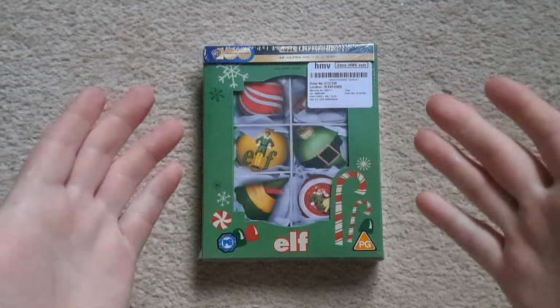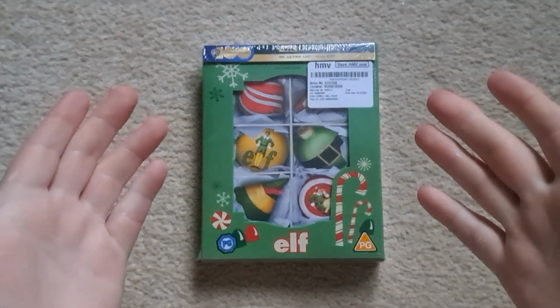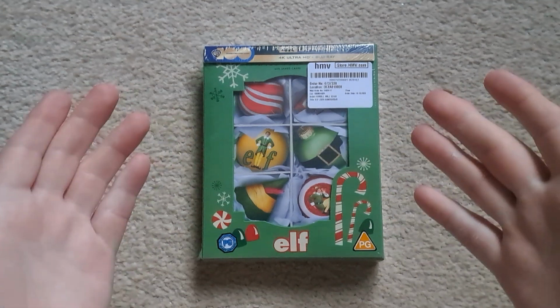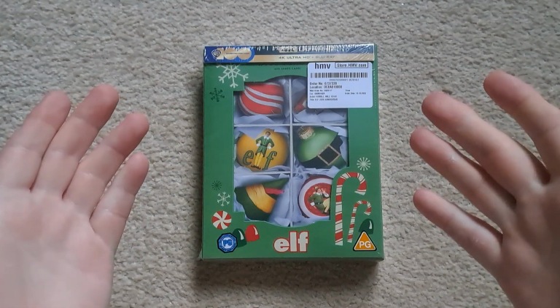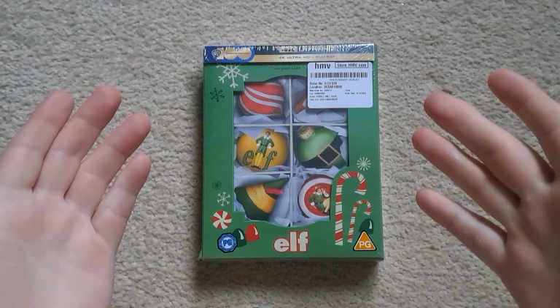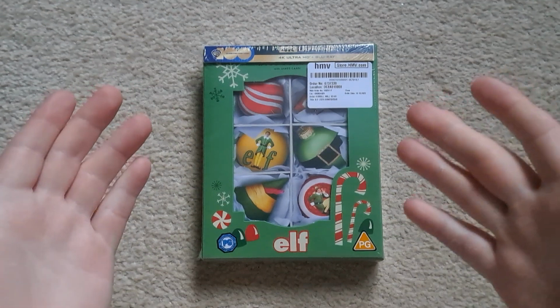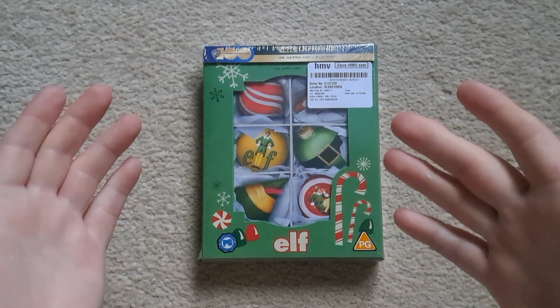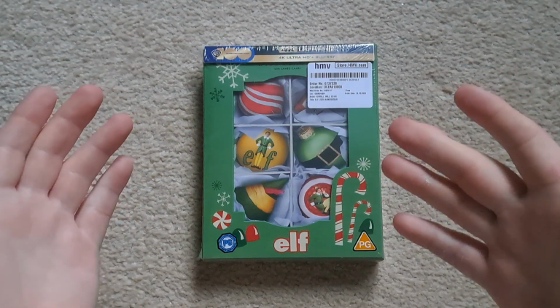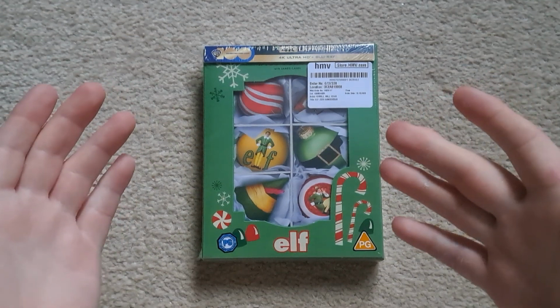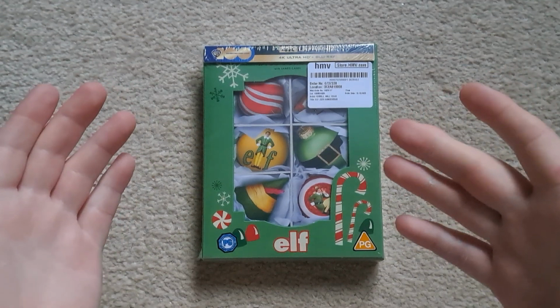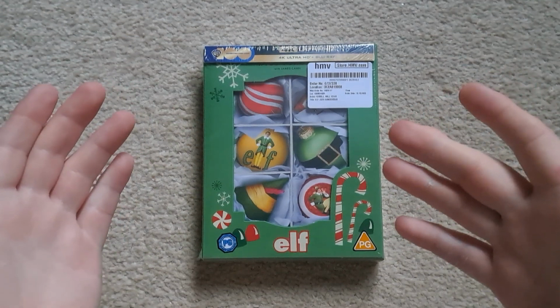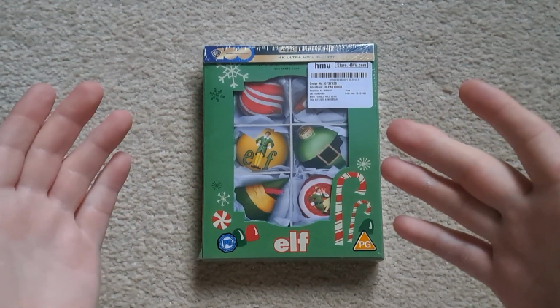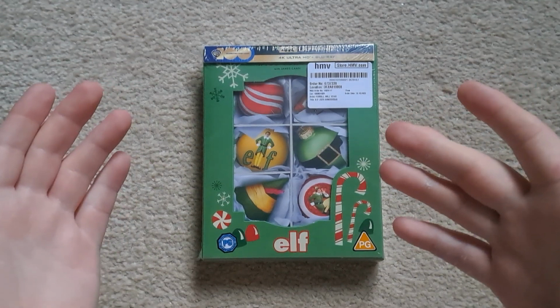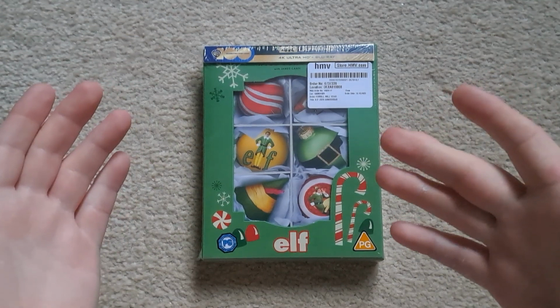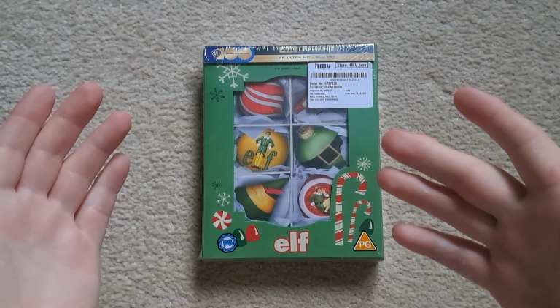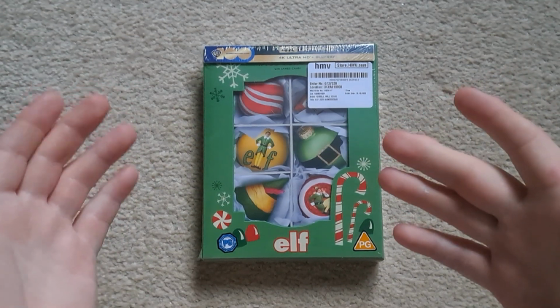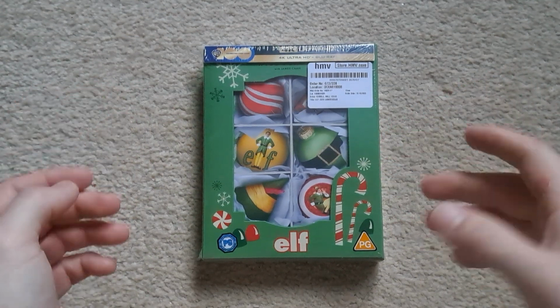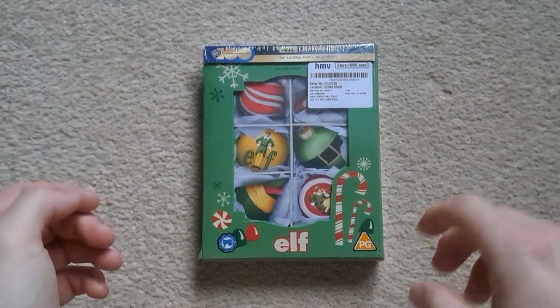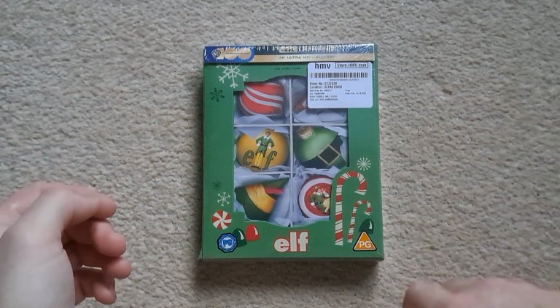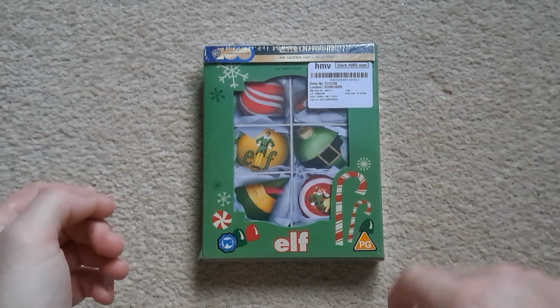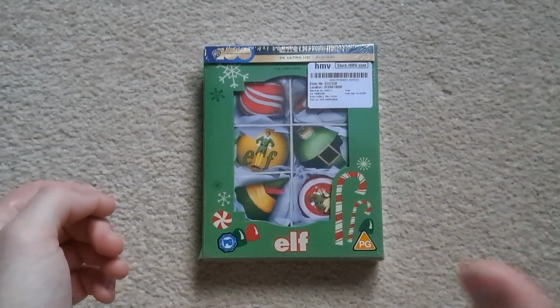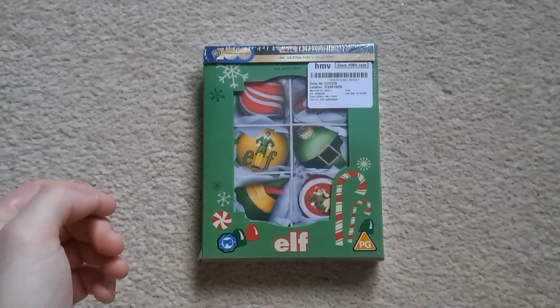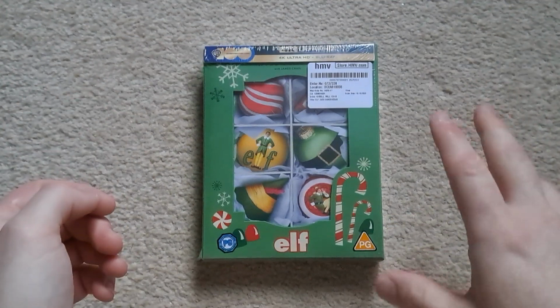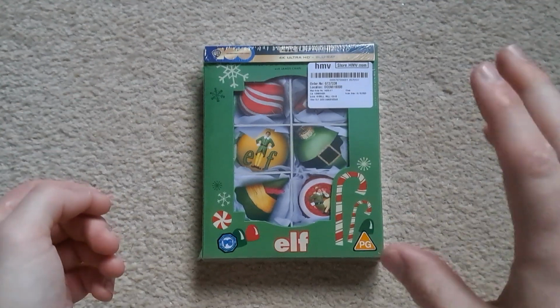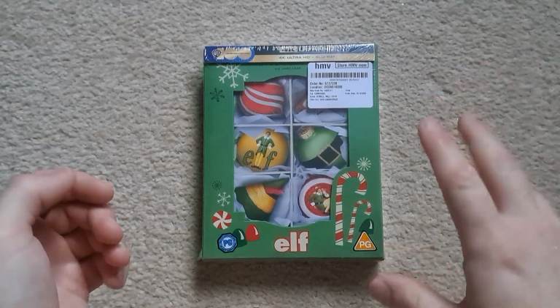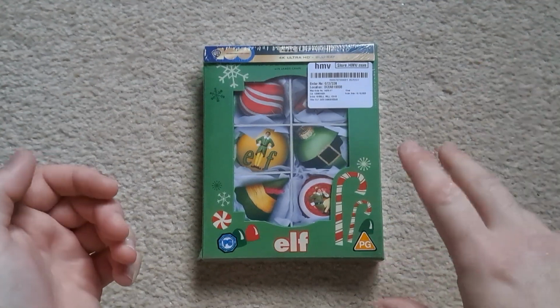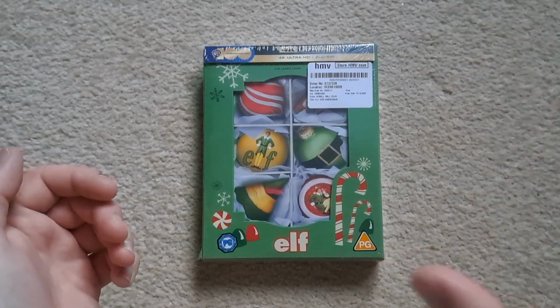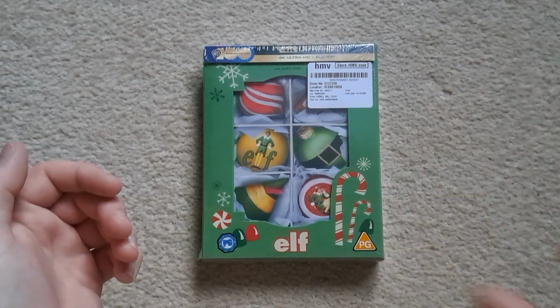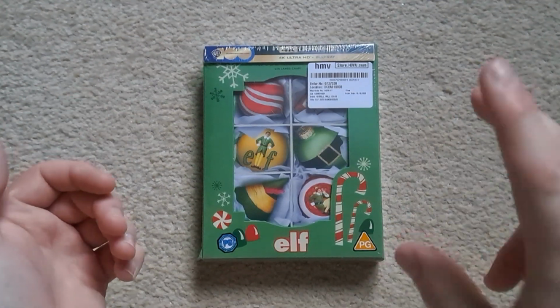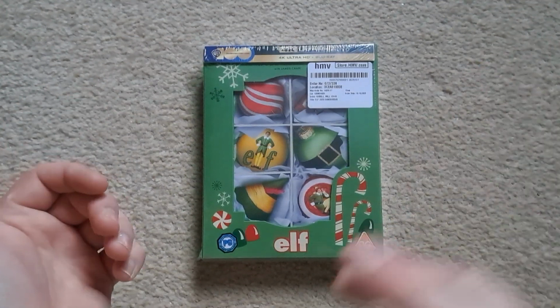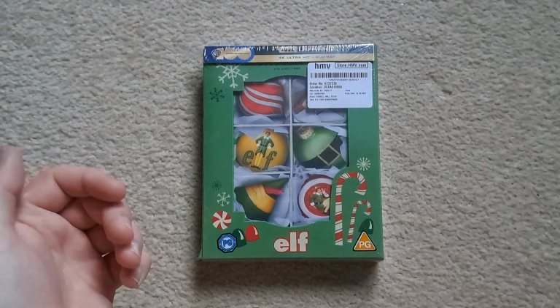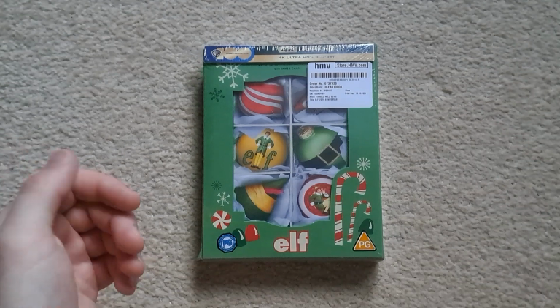Hello and welcome to my channel, hope for a pleasant day. It's Simon Boxing the Elf 4K Collector's Edition.